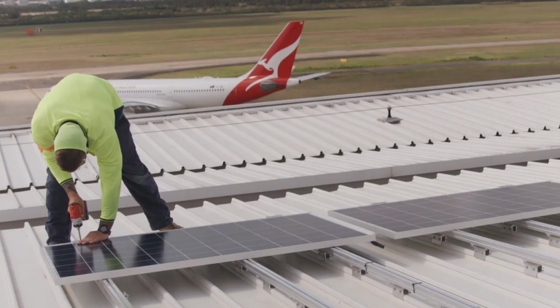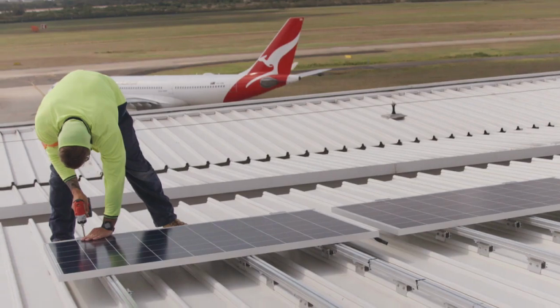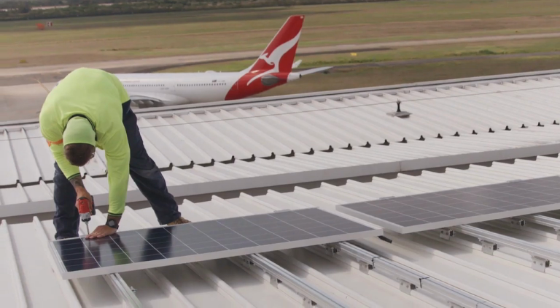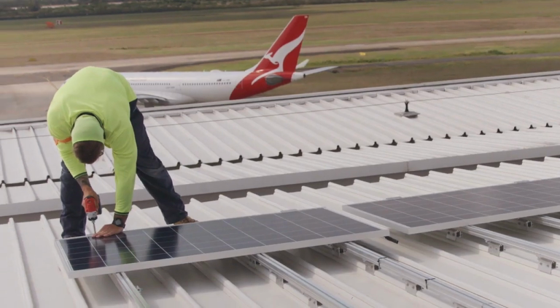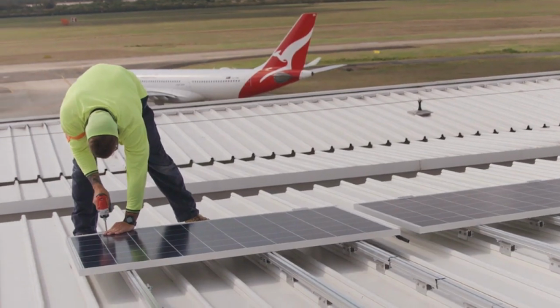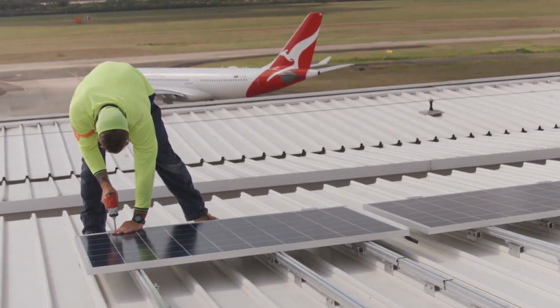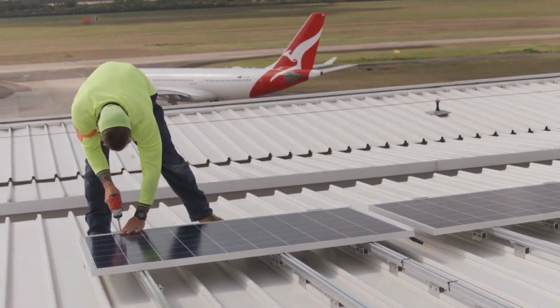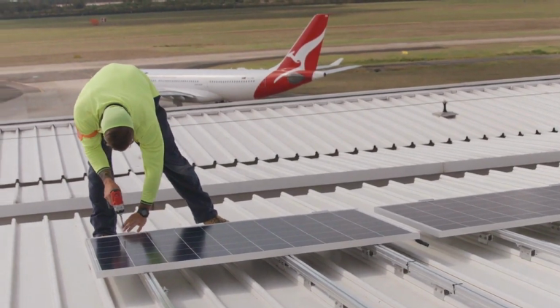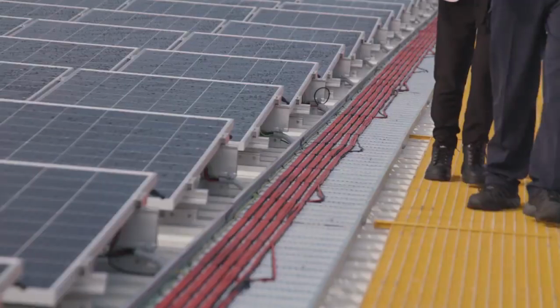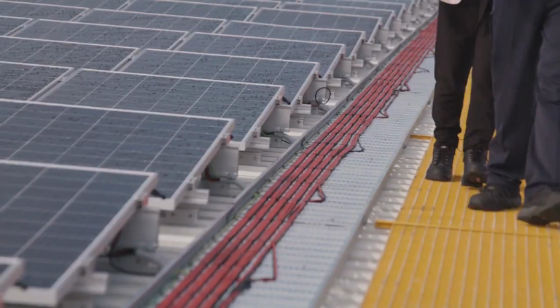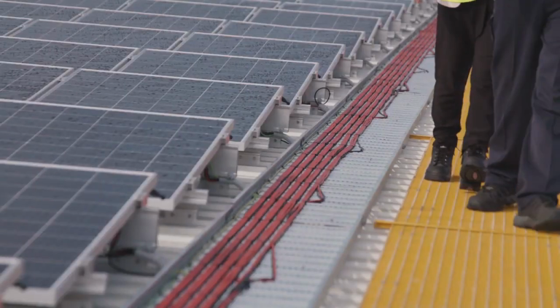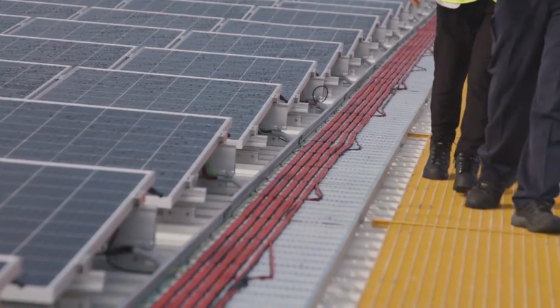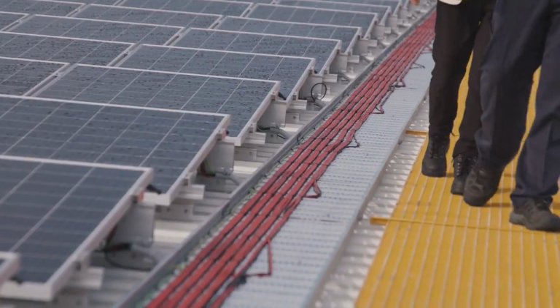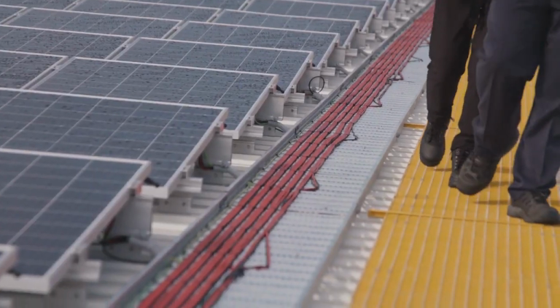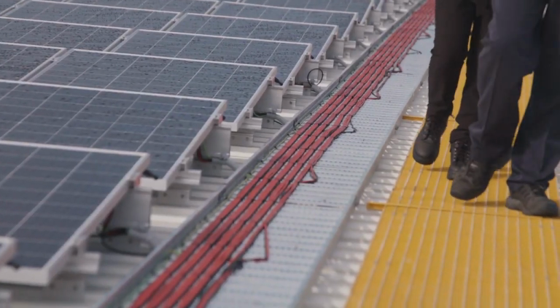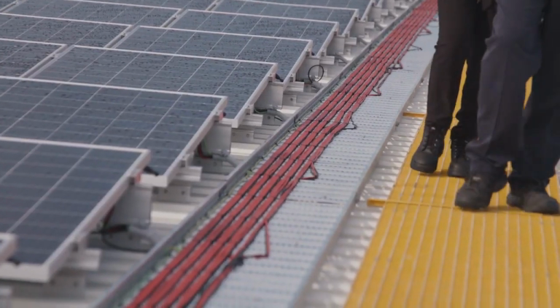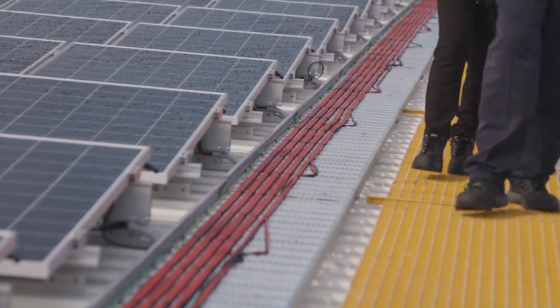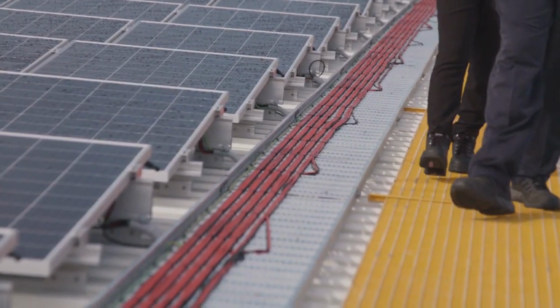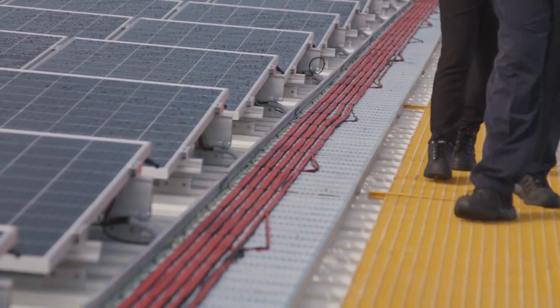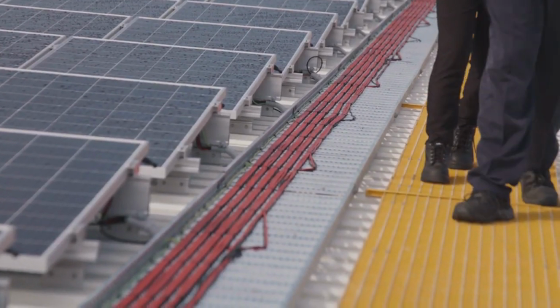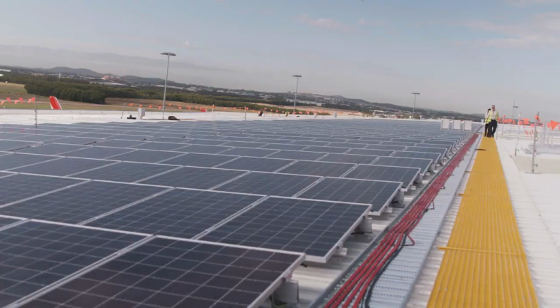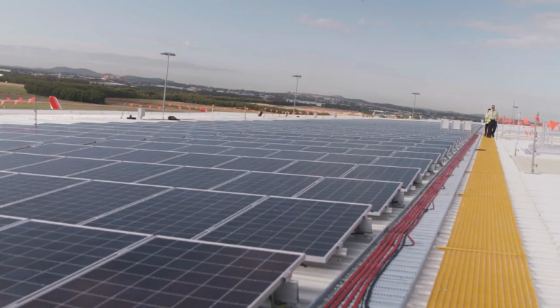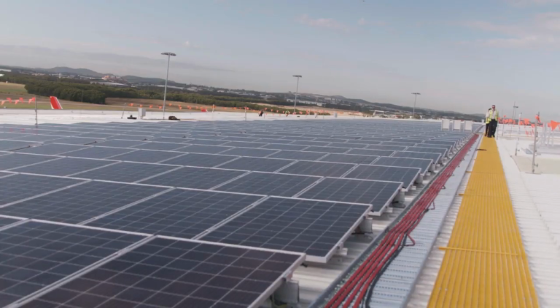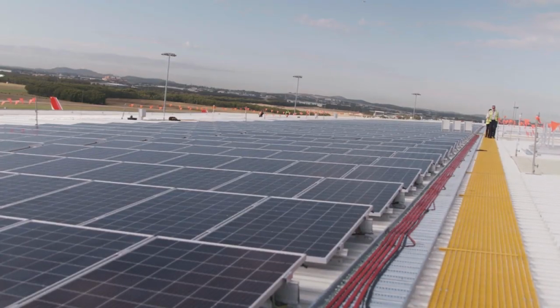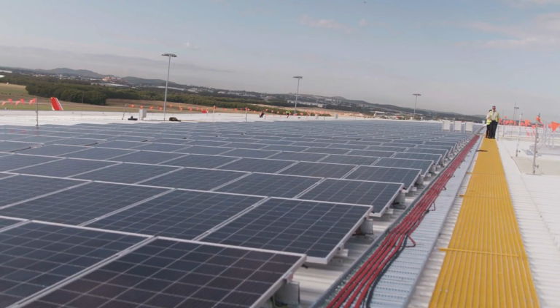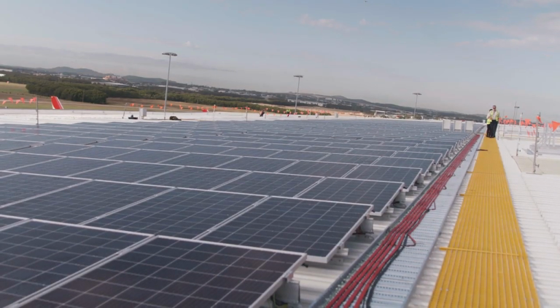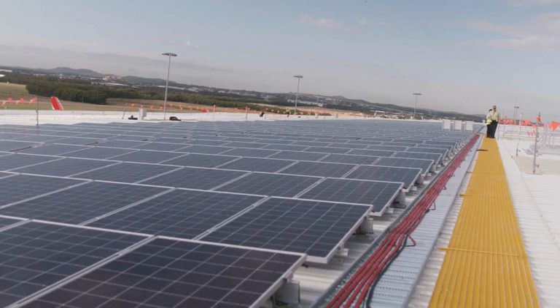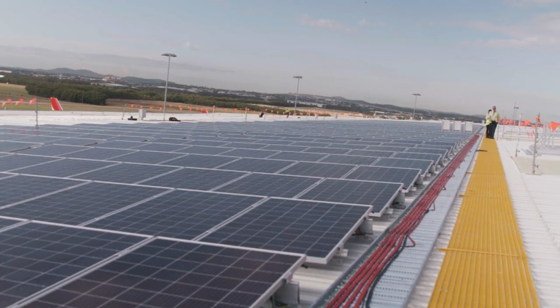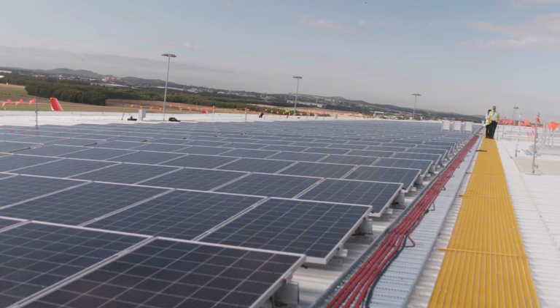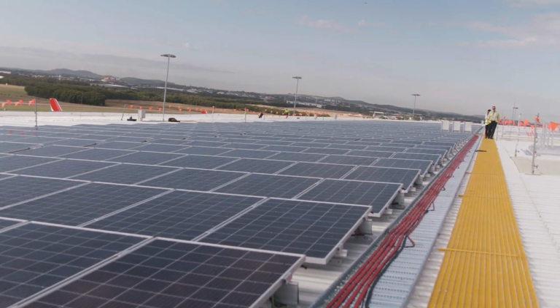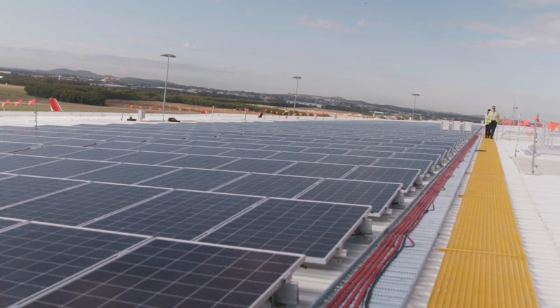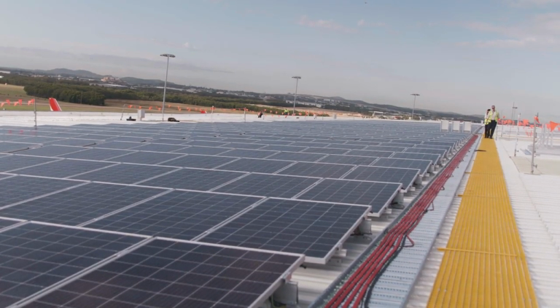The international terminal roof is the single largest commercial solar system in the southern hemisphere.